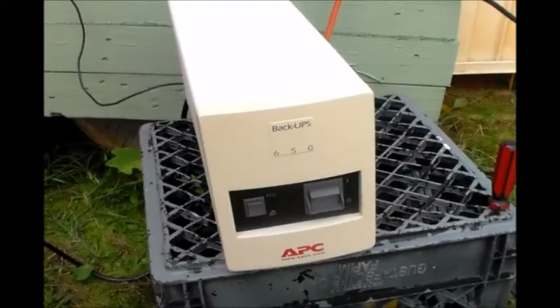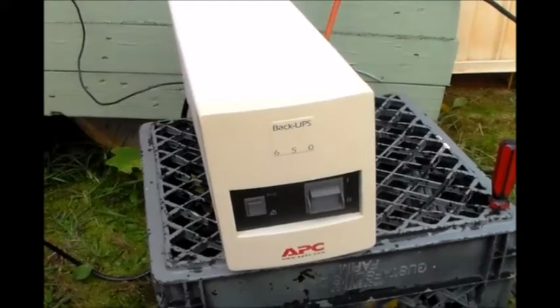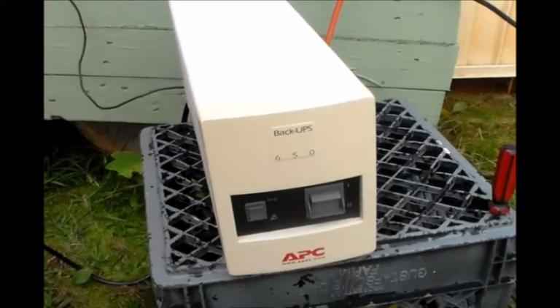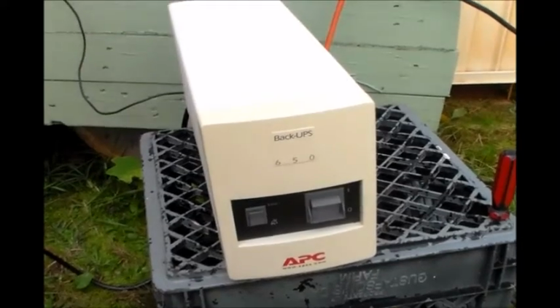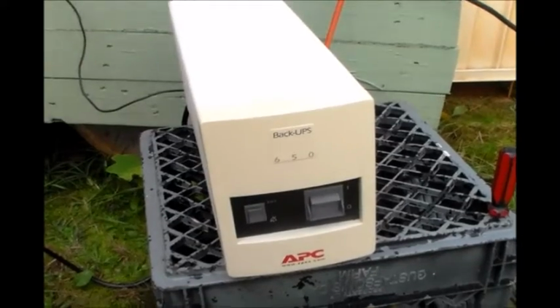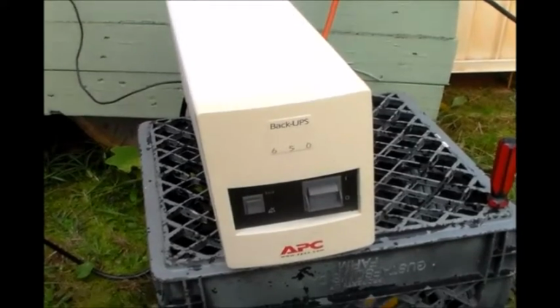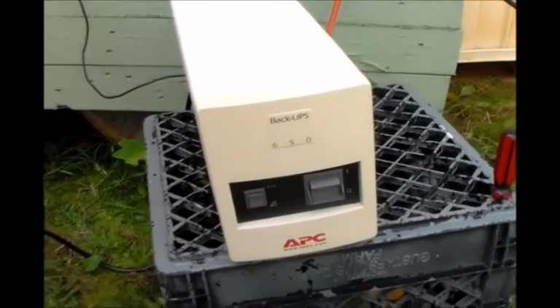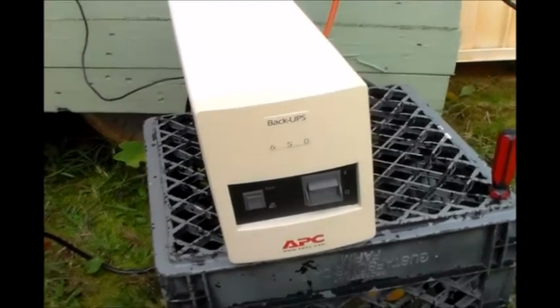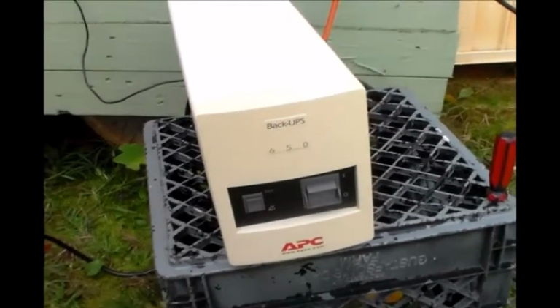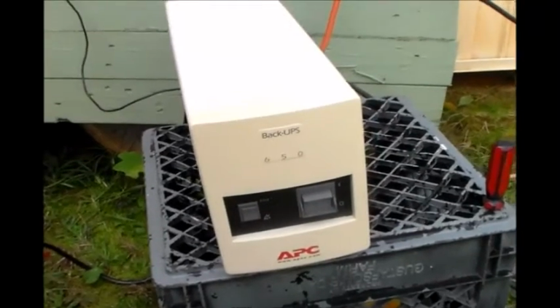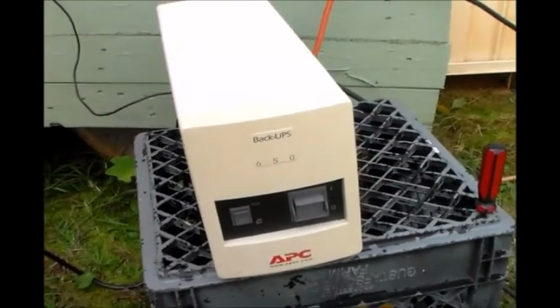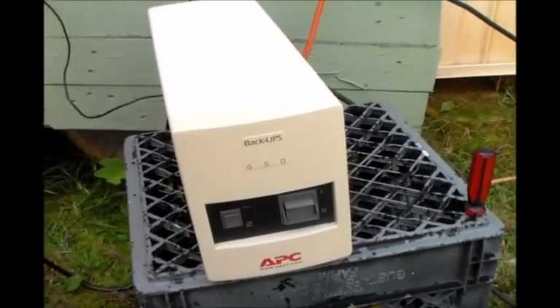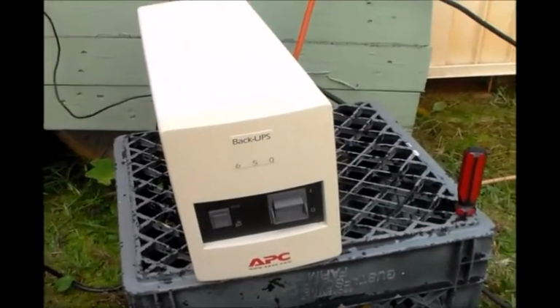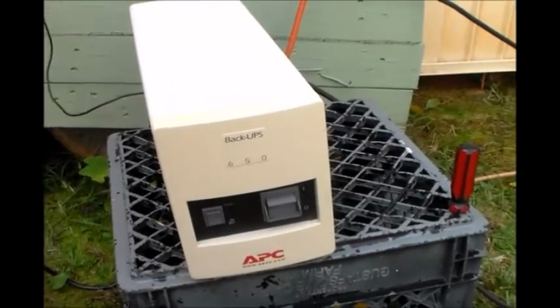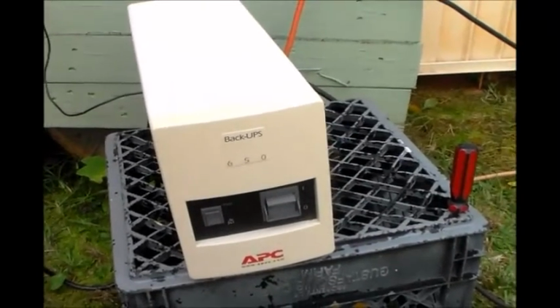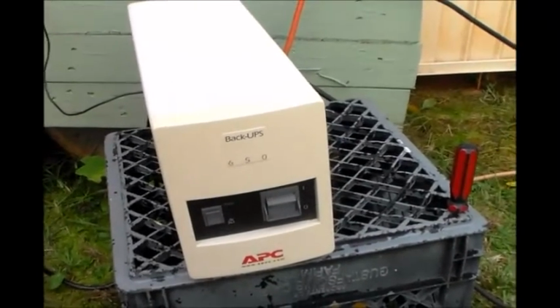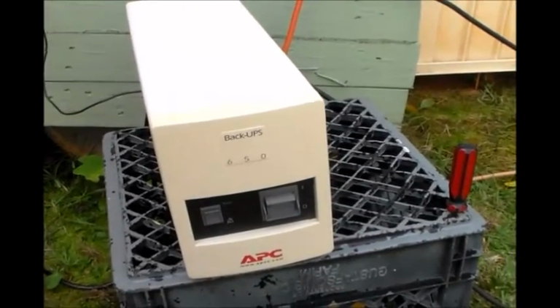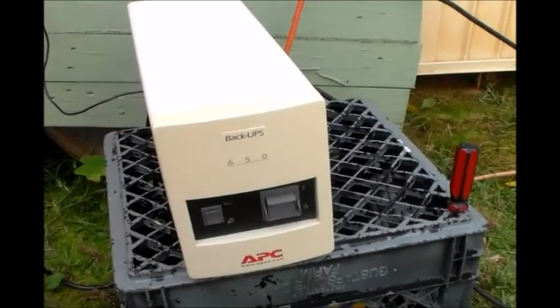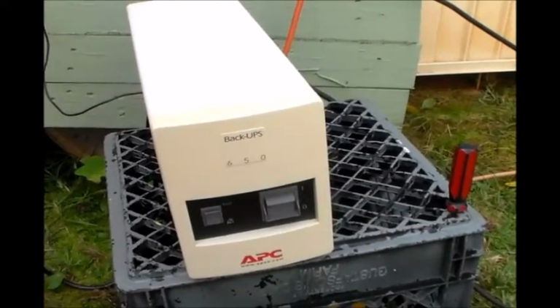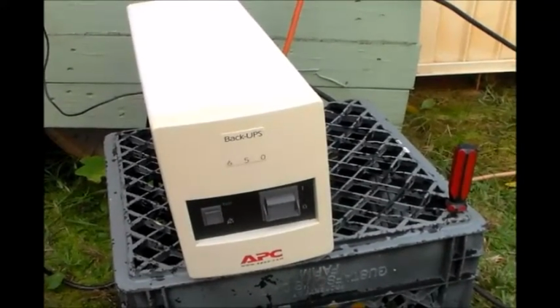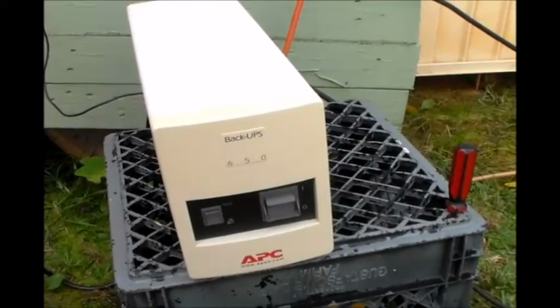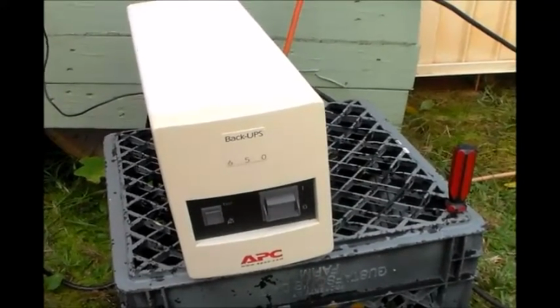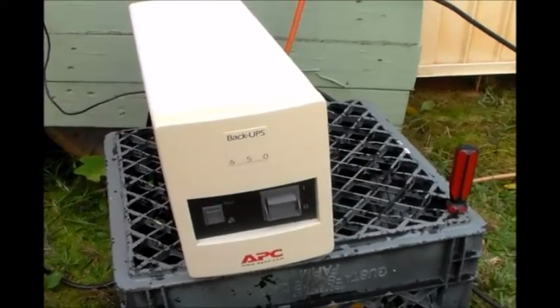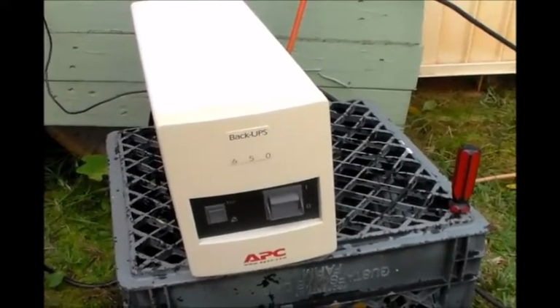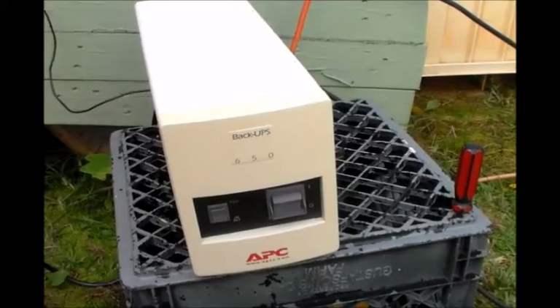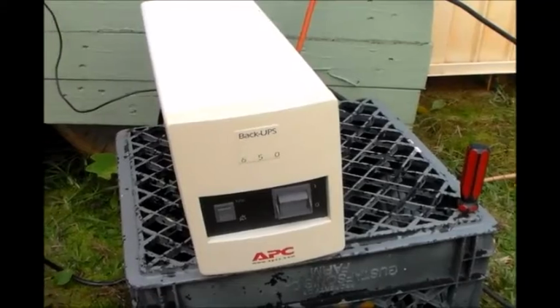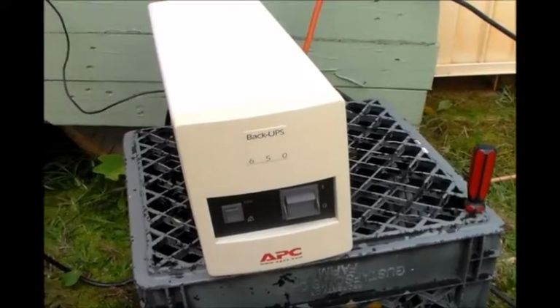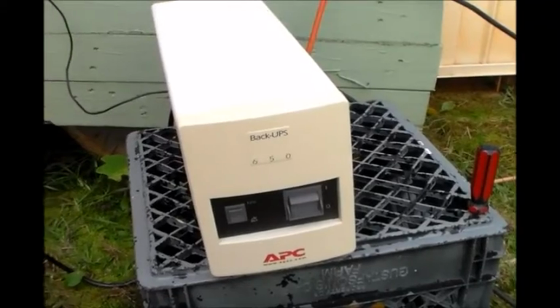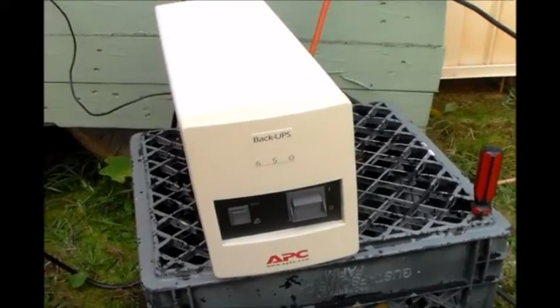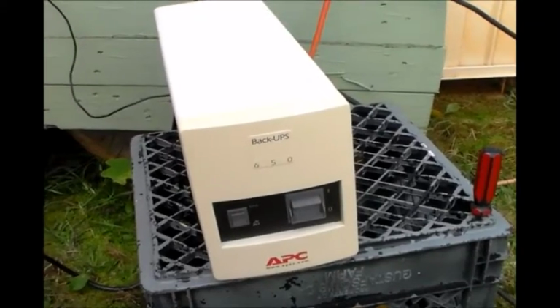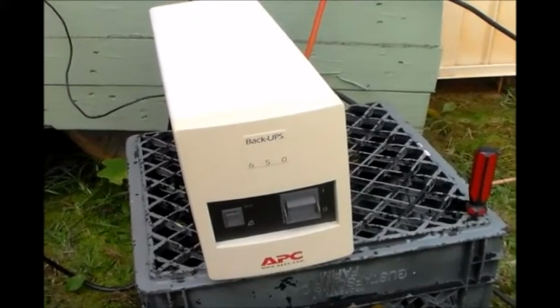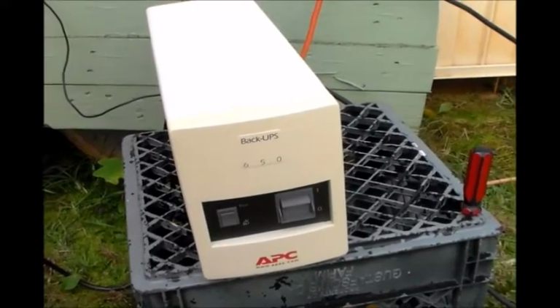Hey guys, it's Twitch with Social. I'm going to show you a hack you can do to about any UPS system.